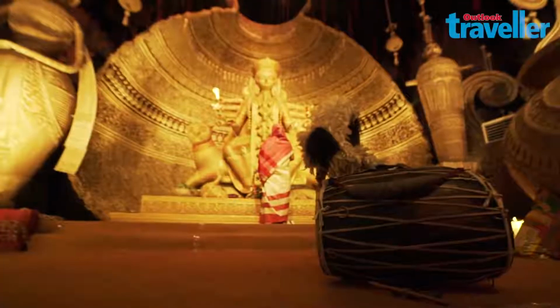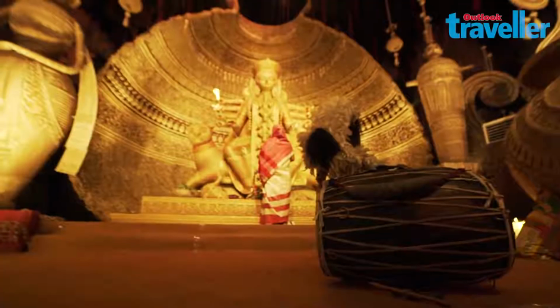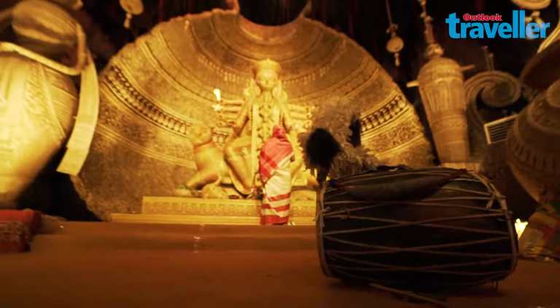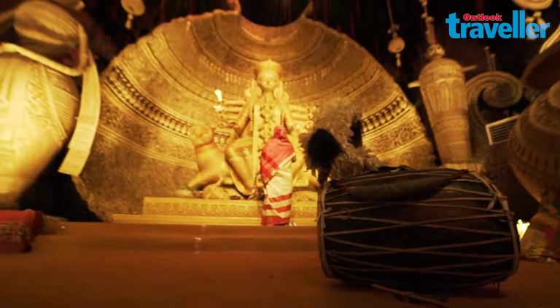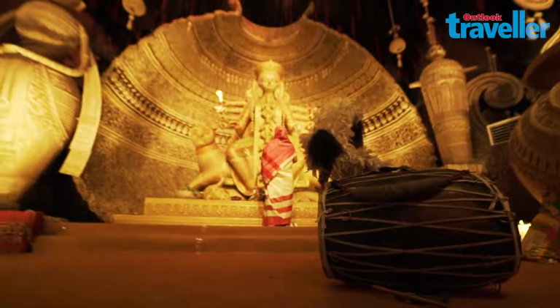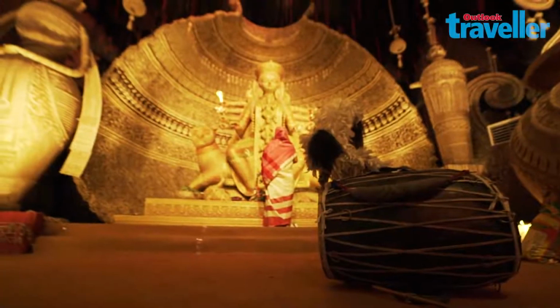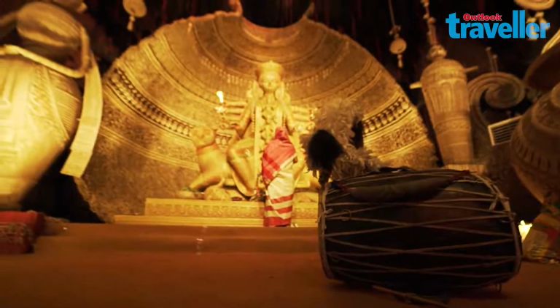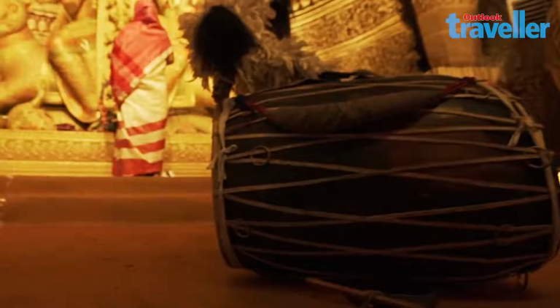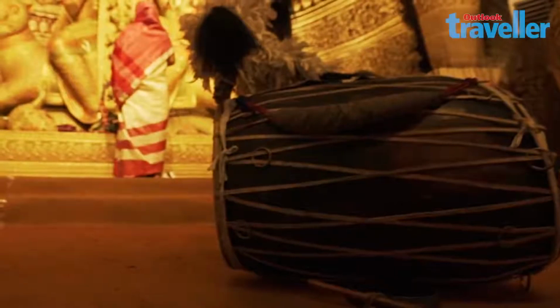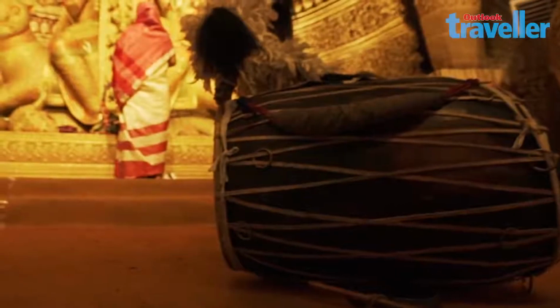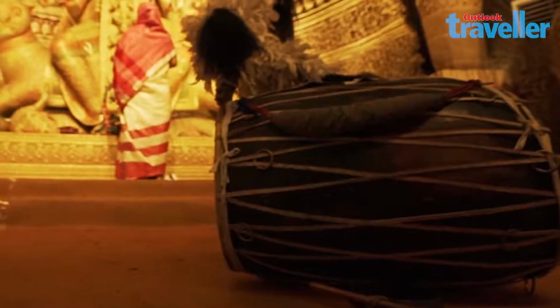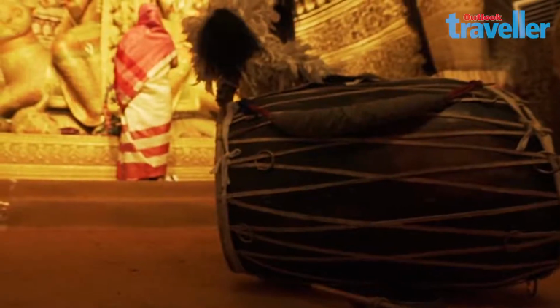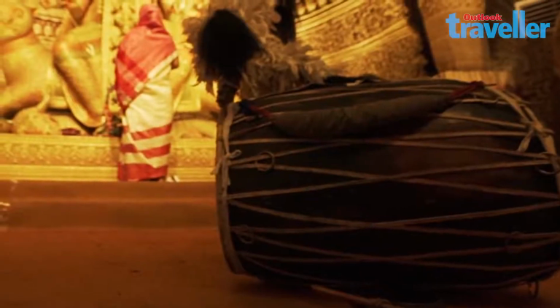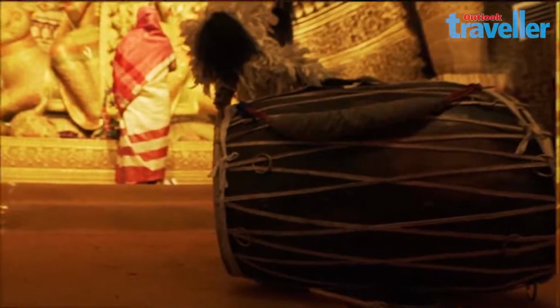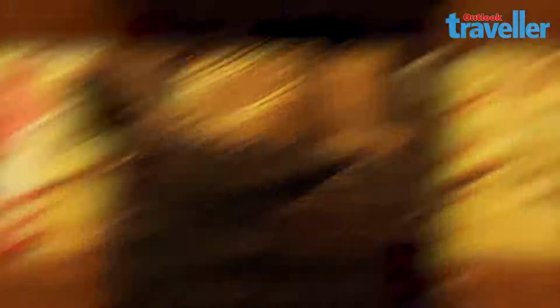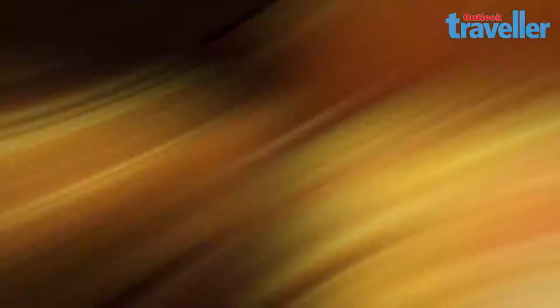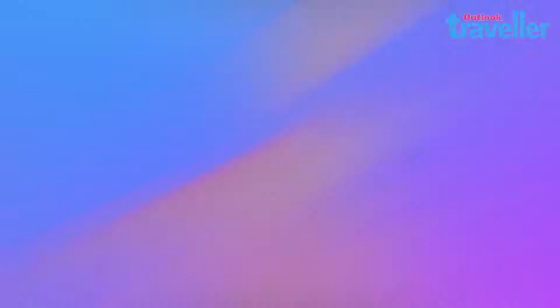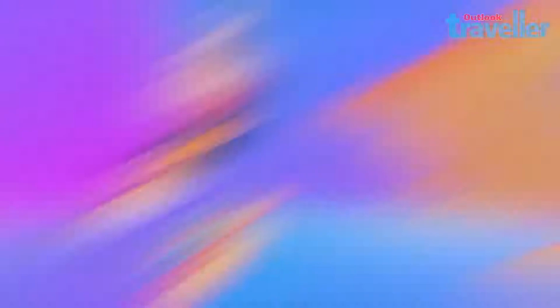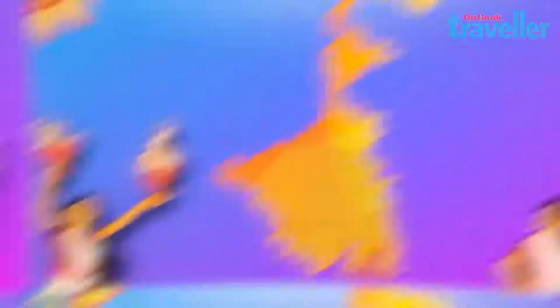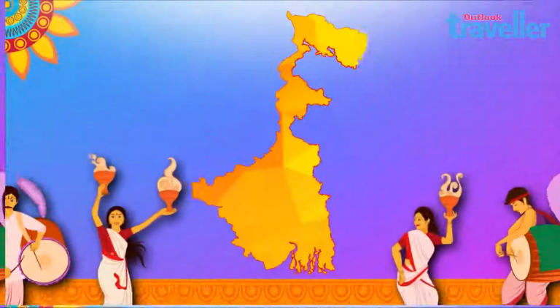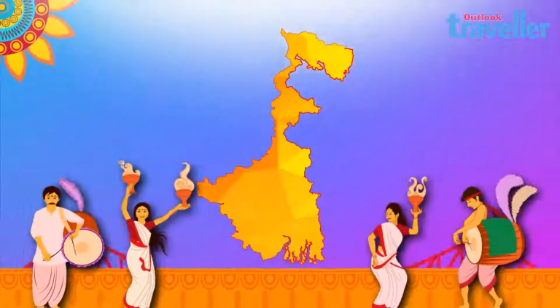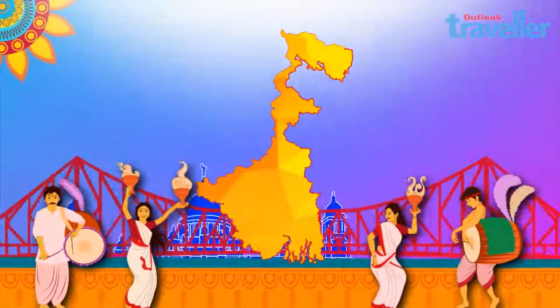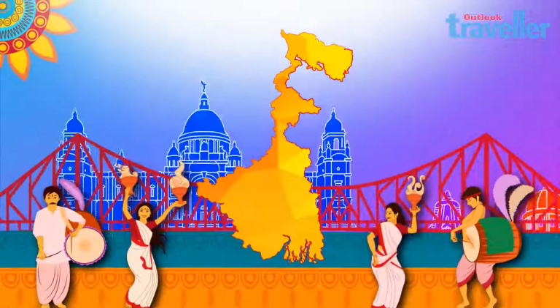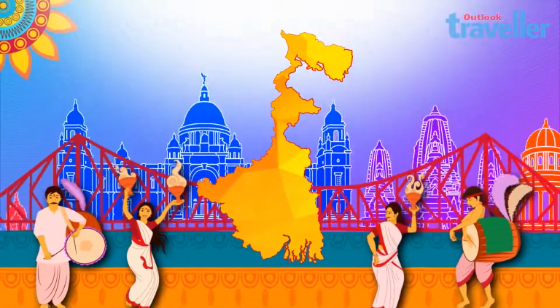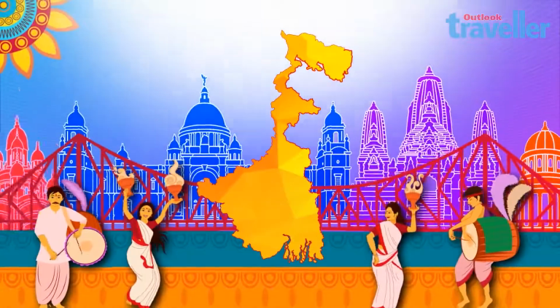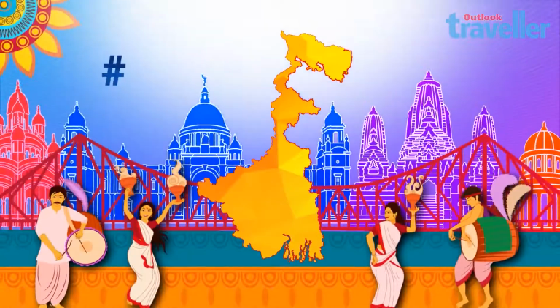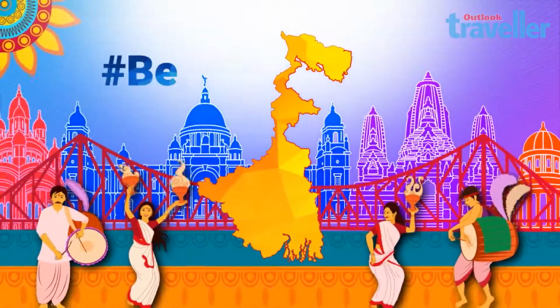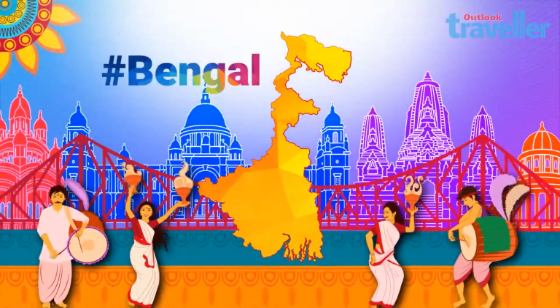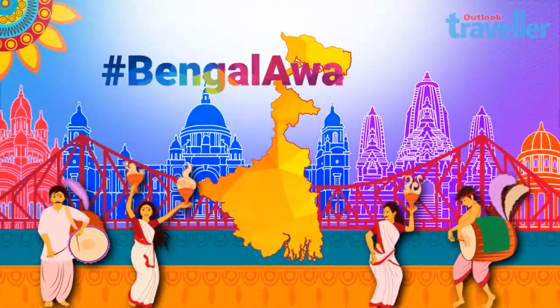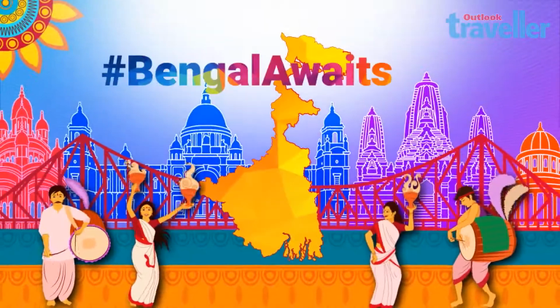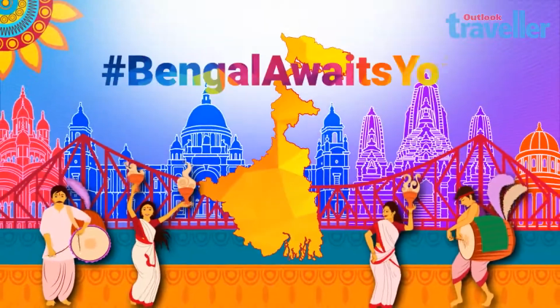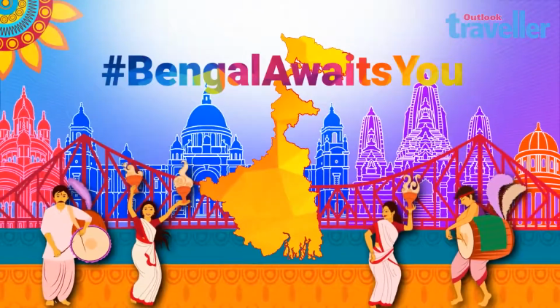So mark your calendar for a trip to this land of divine musical narratives, as Bengal awaits you.